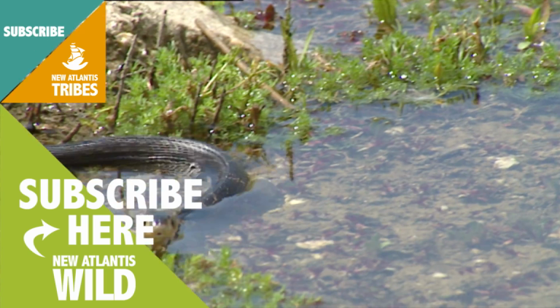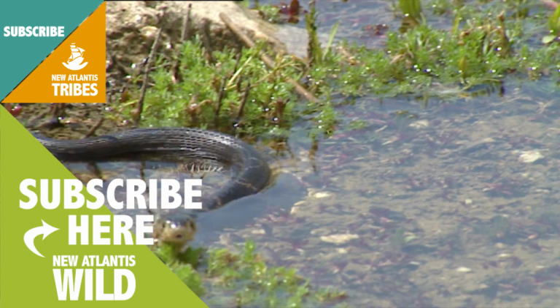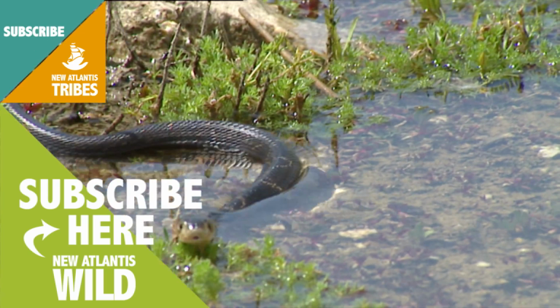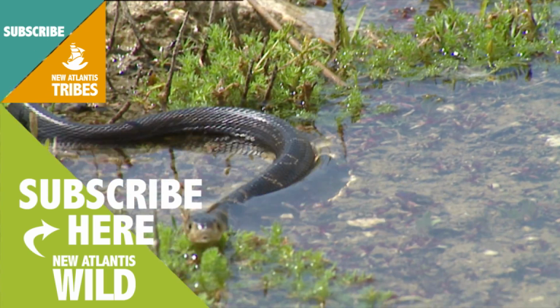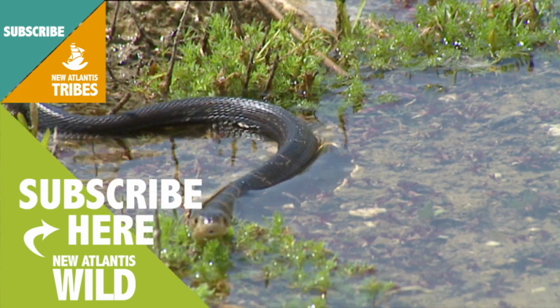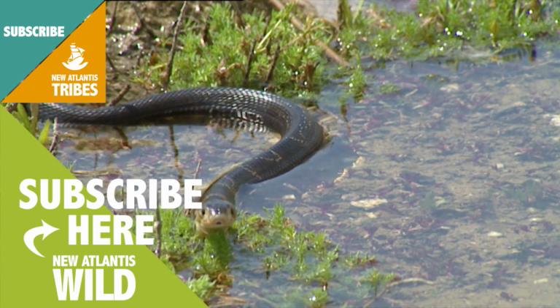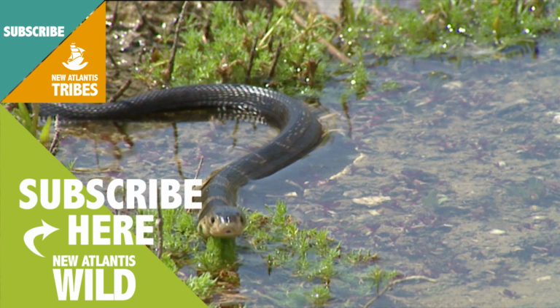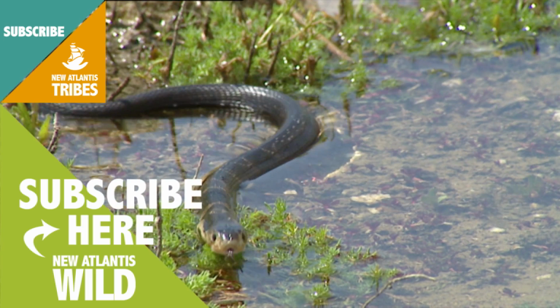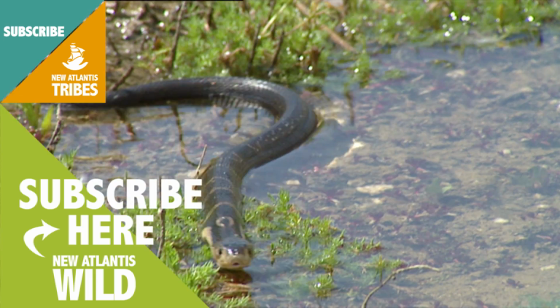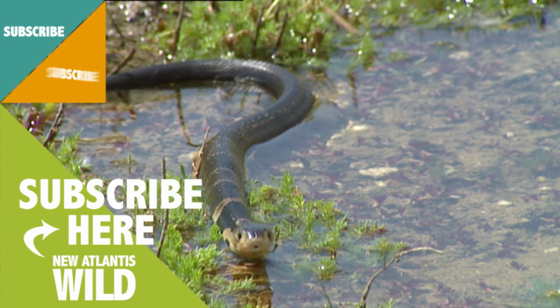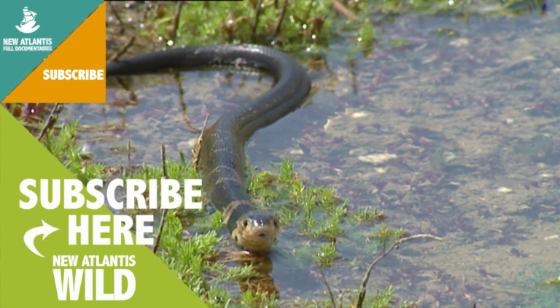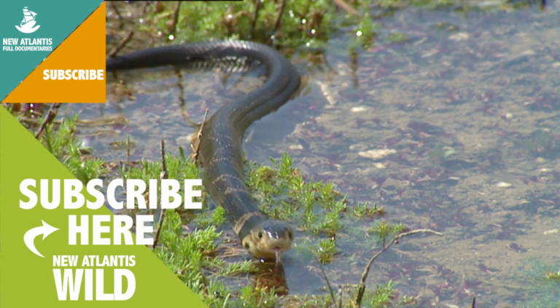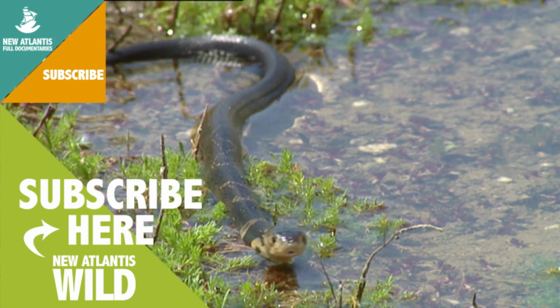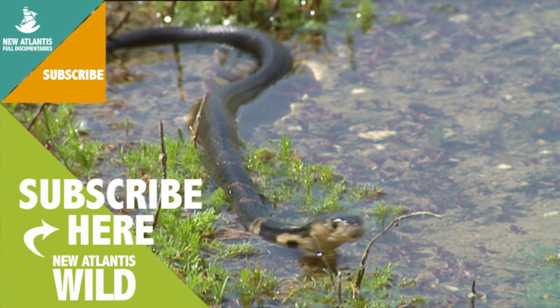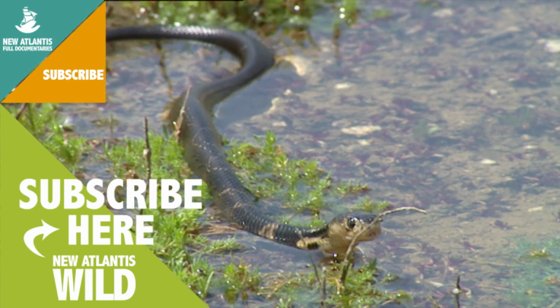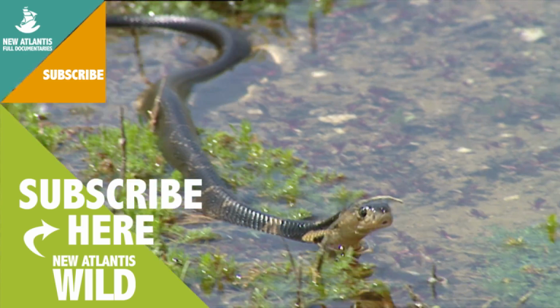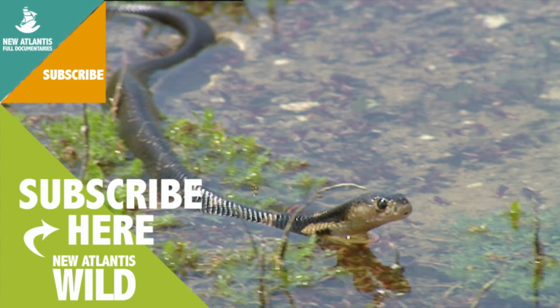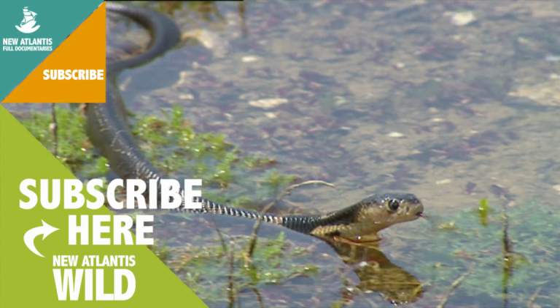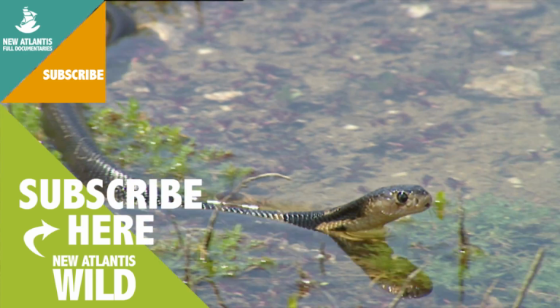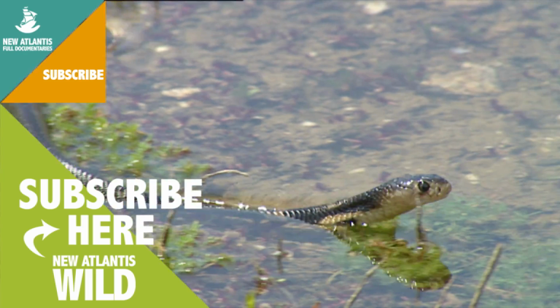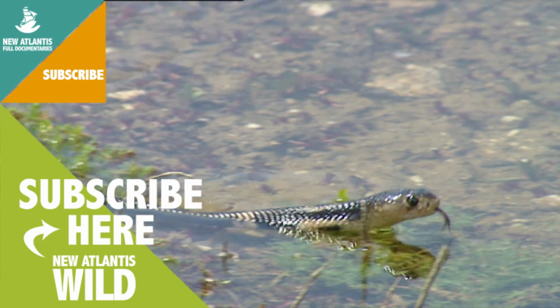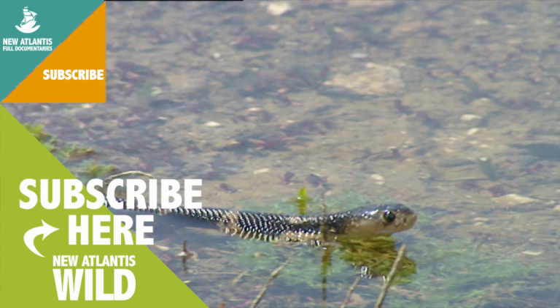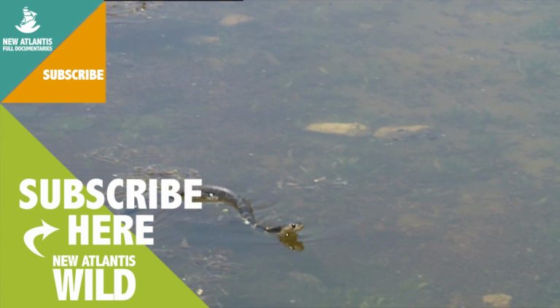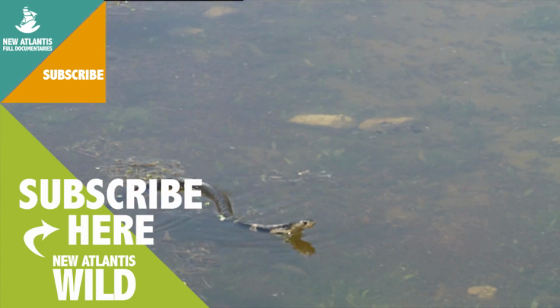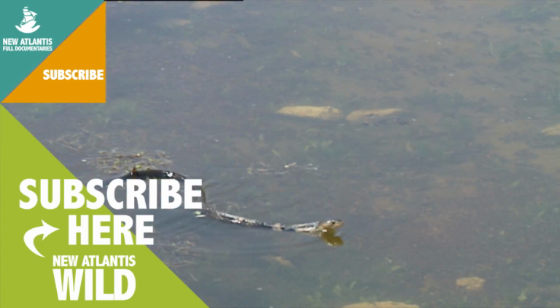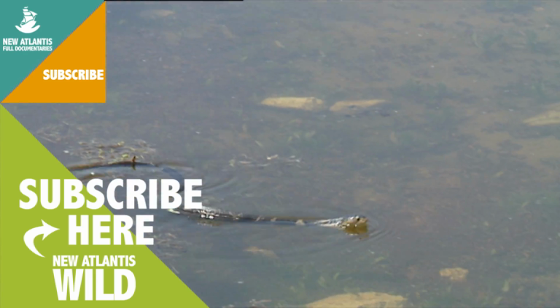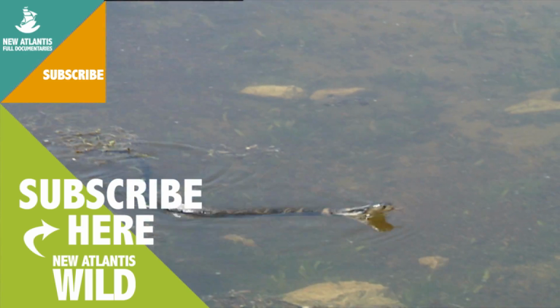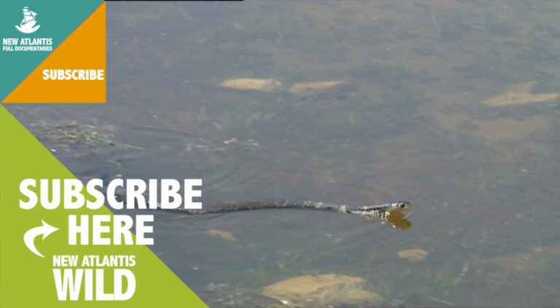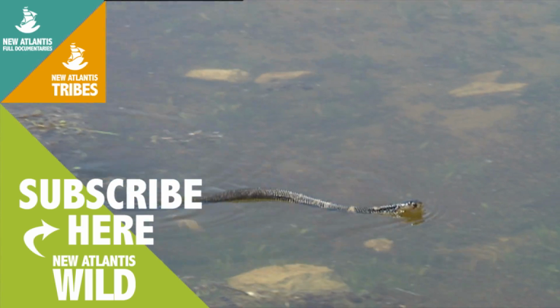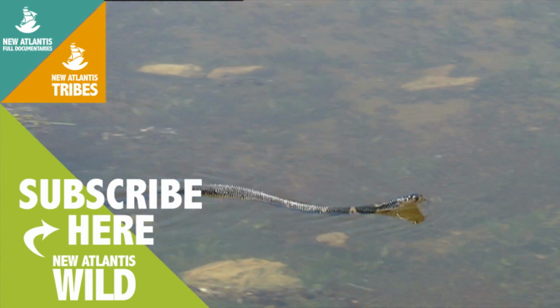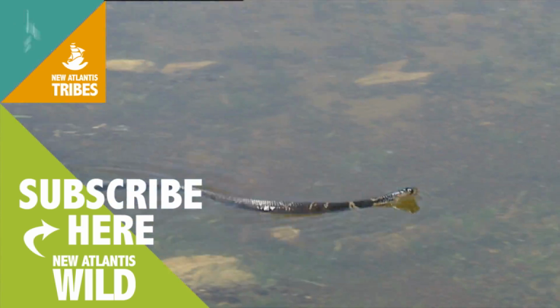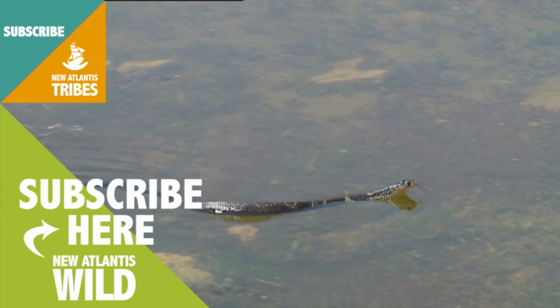Snakes may lack extremities, but they move really well over branches, earth, and water.